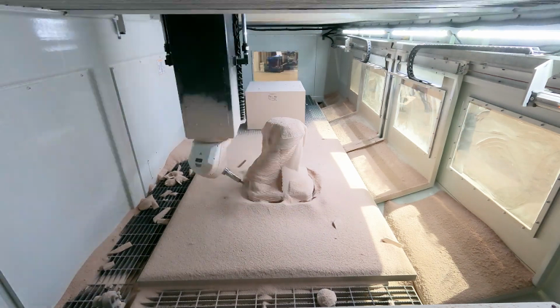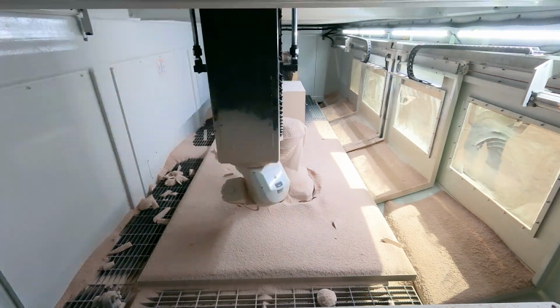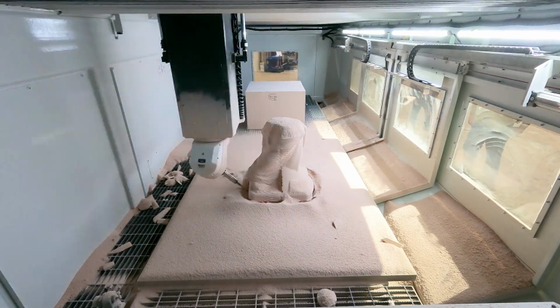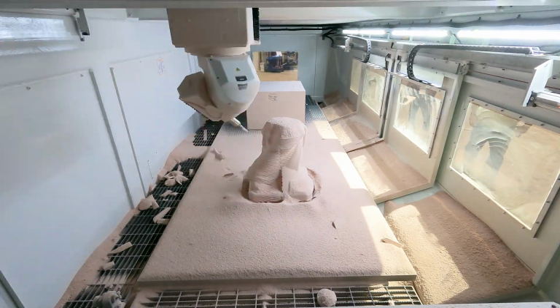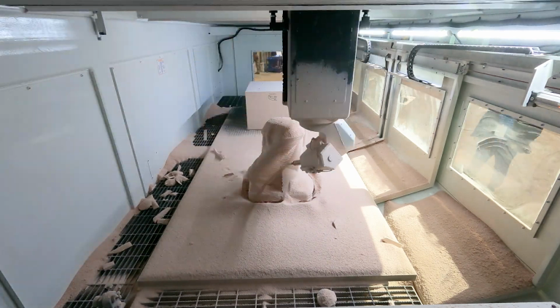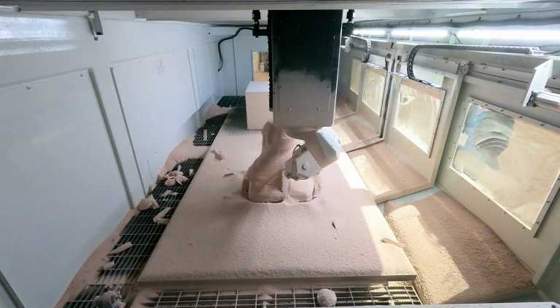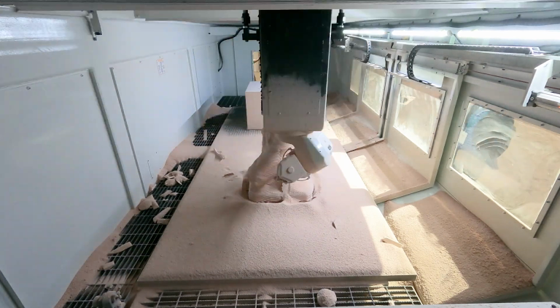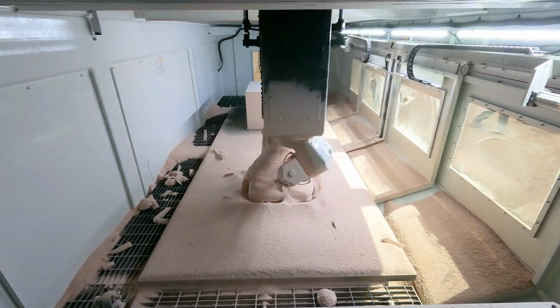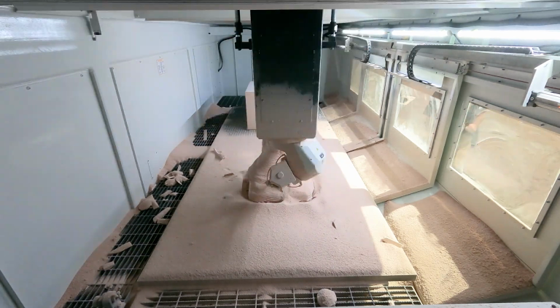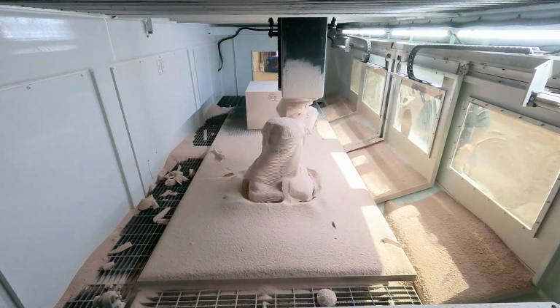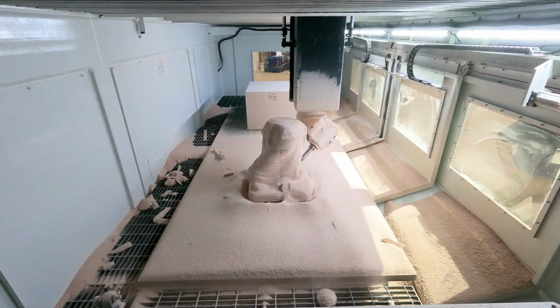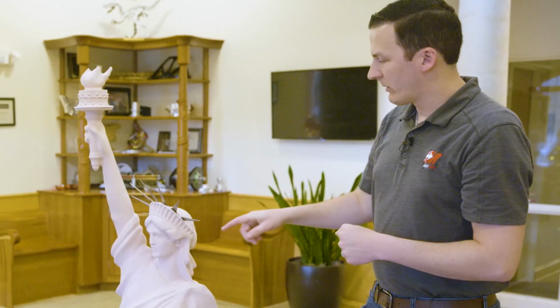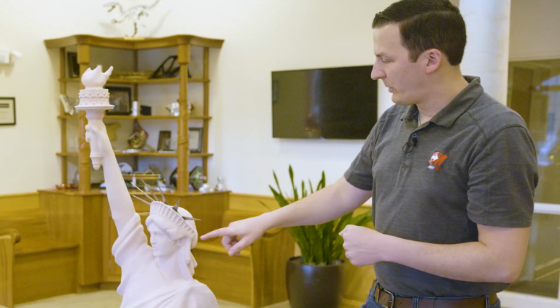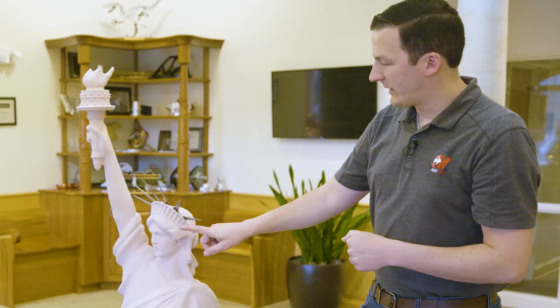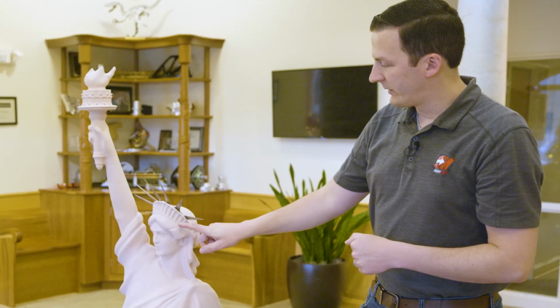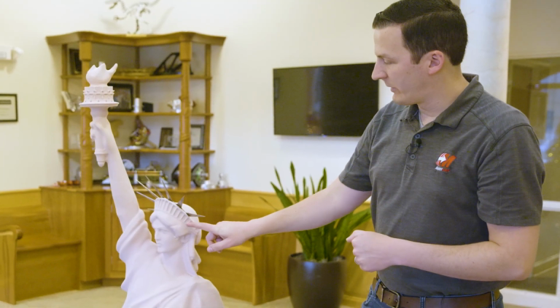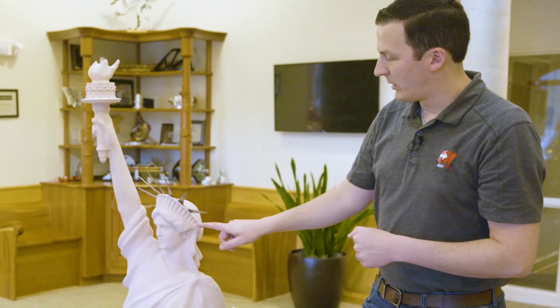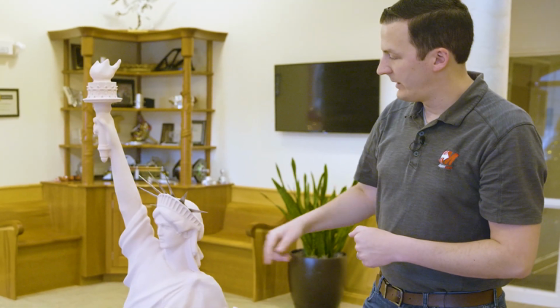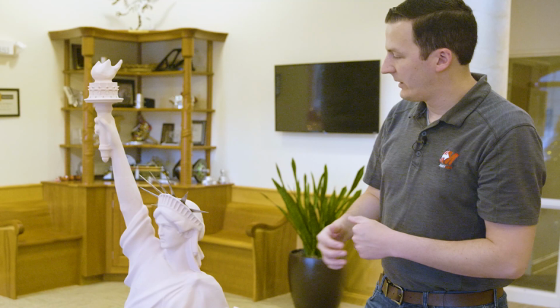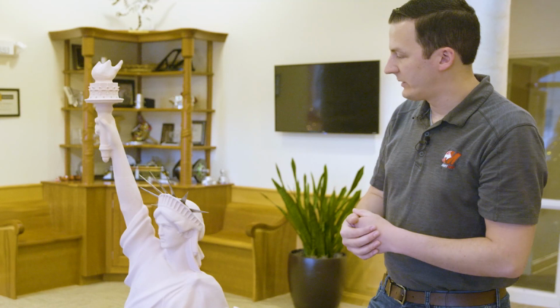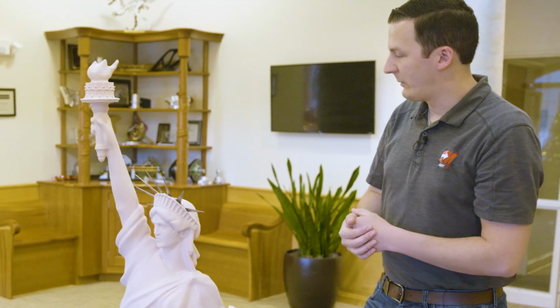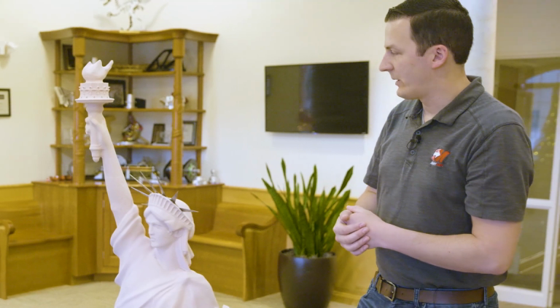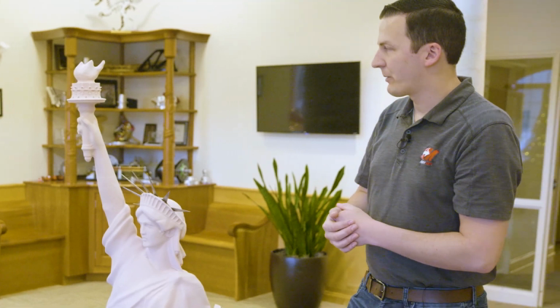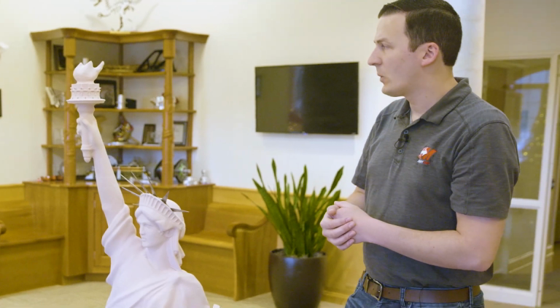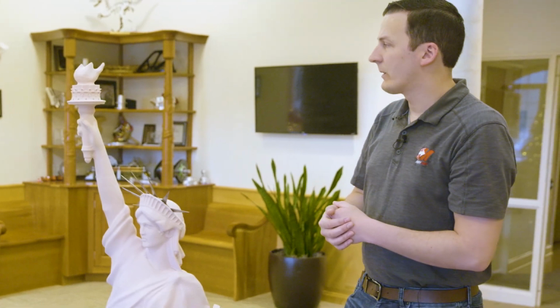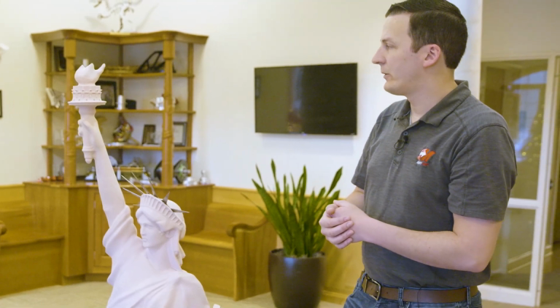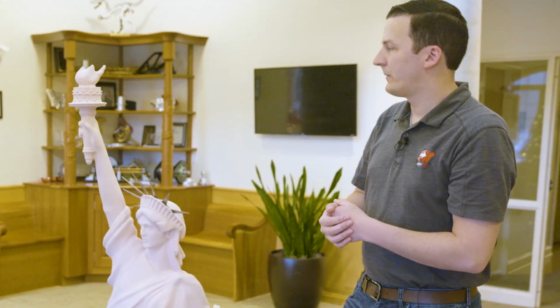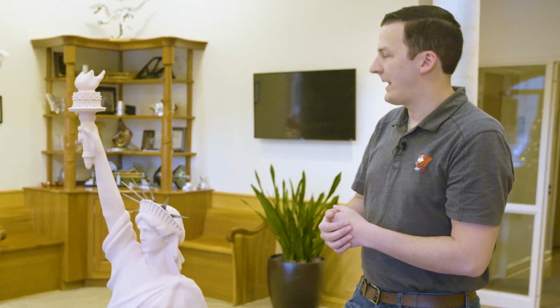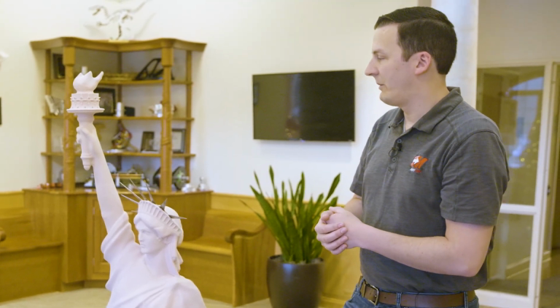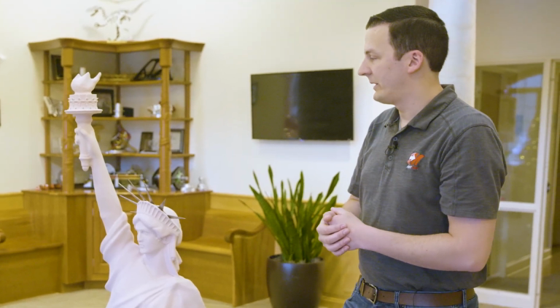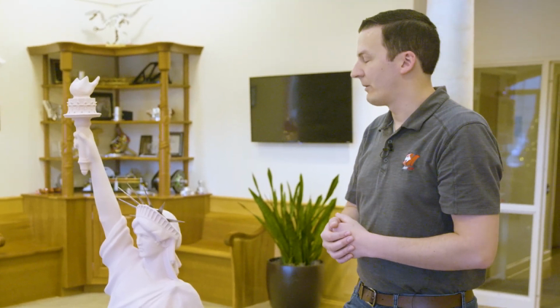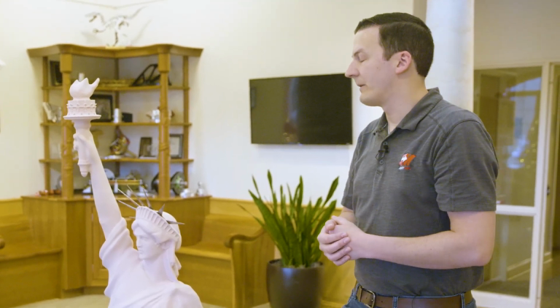Was that a ball end mill or were you using a bull? It was a quarter-inch ball to get into some of the smaller details, and we had a three-quarter-inch flat end mill that did all the roughing.